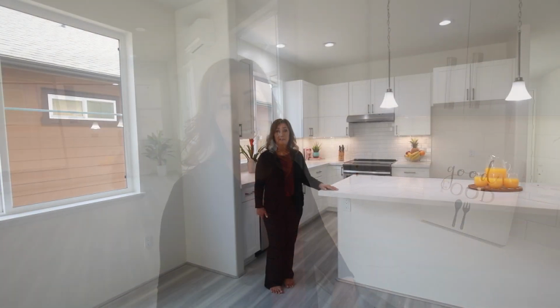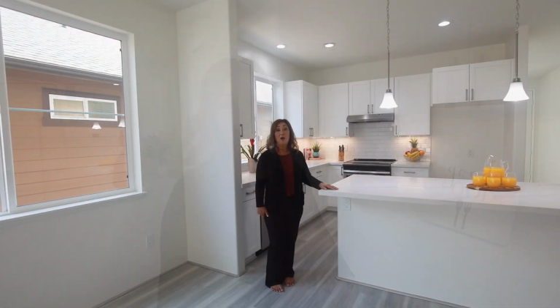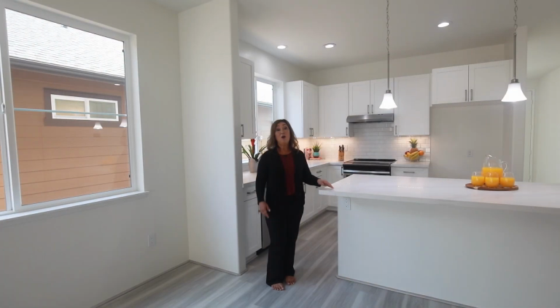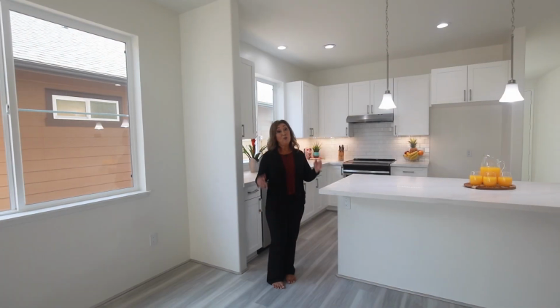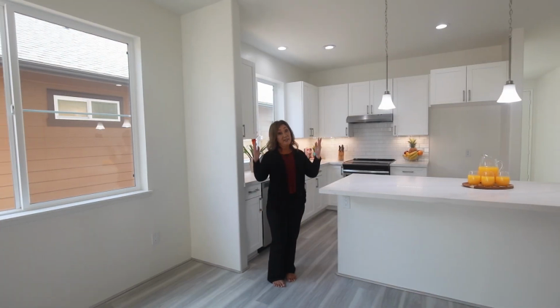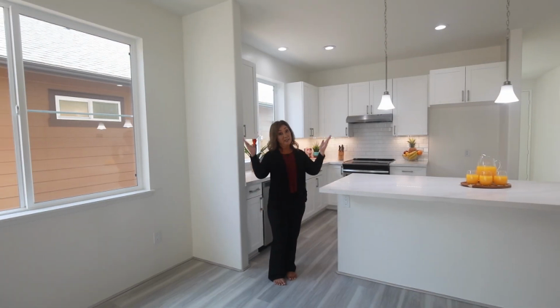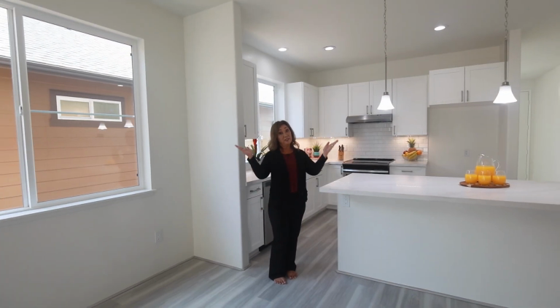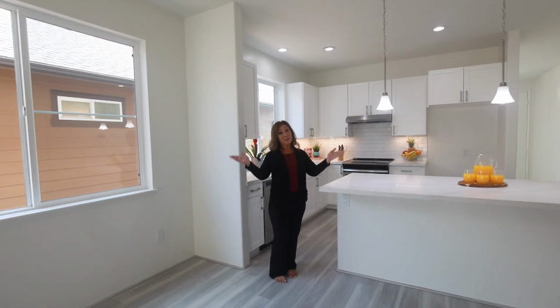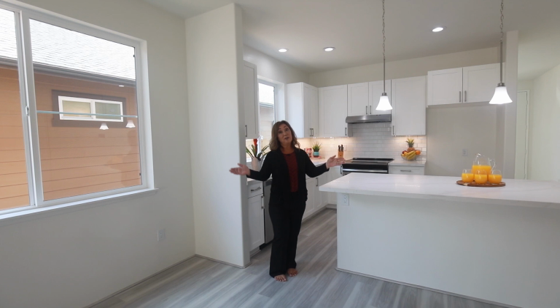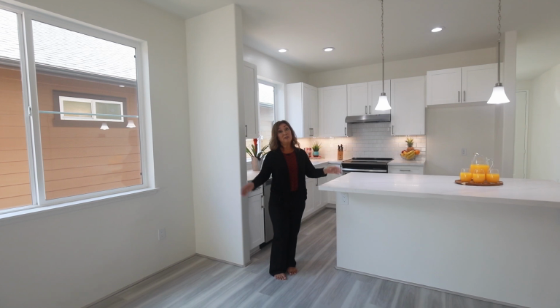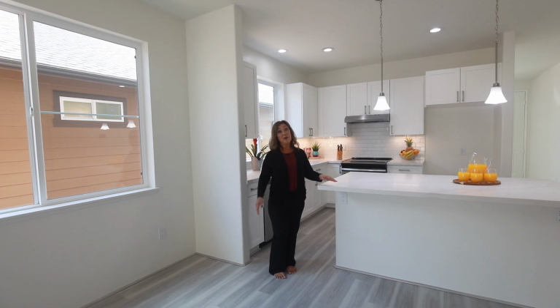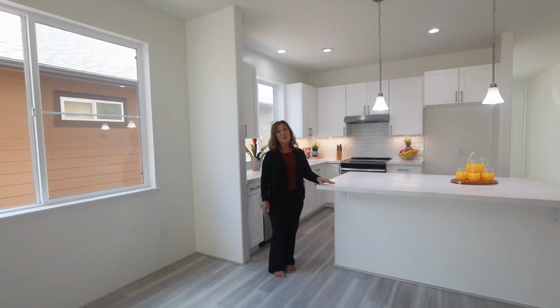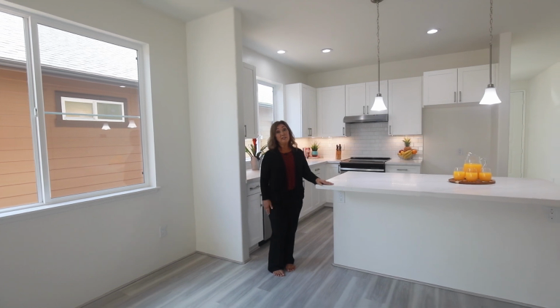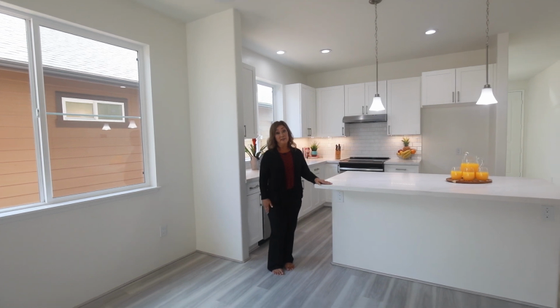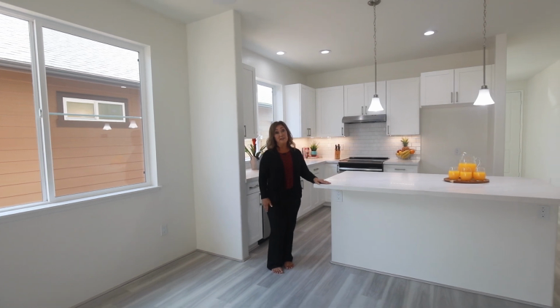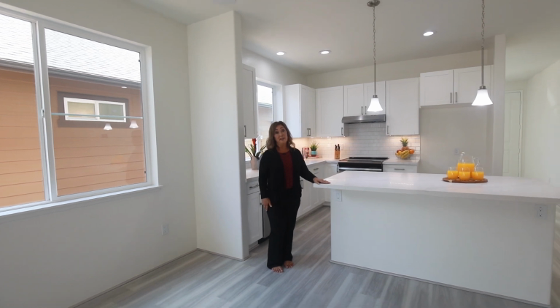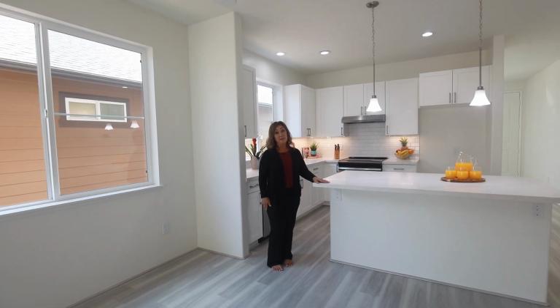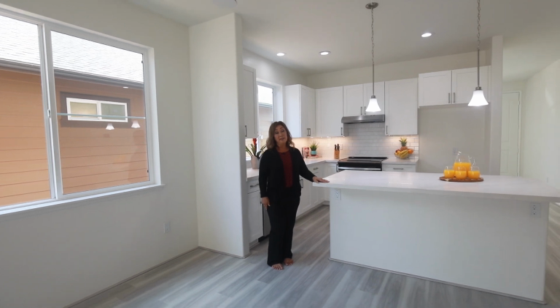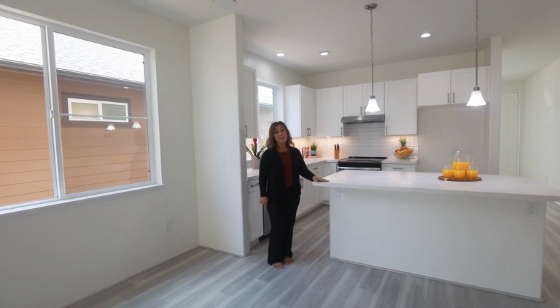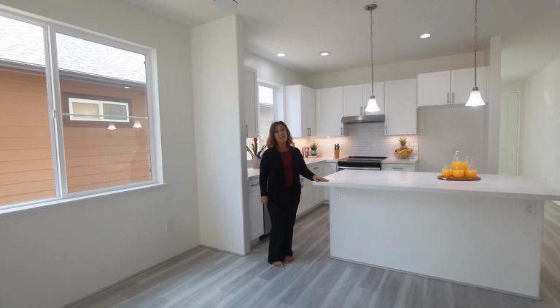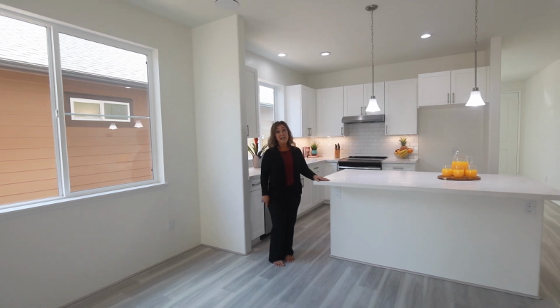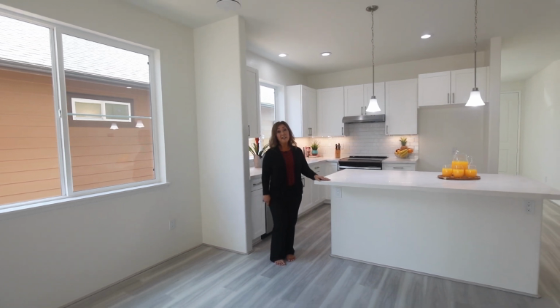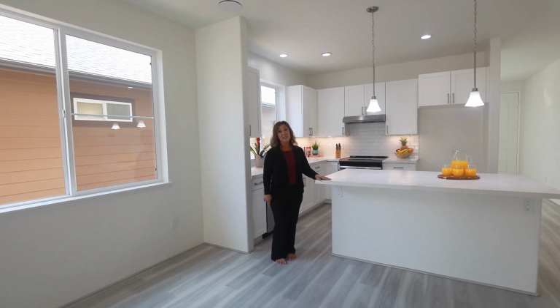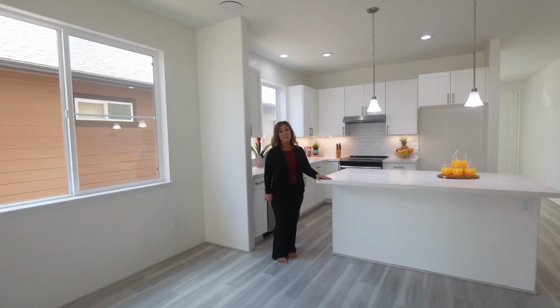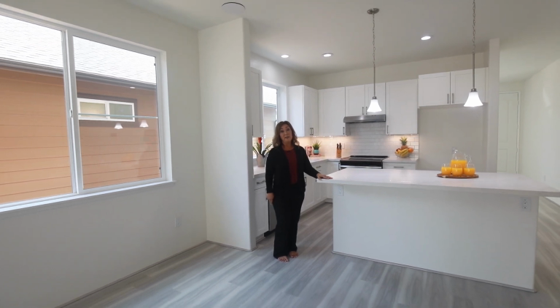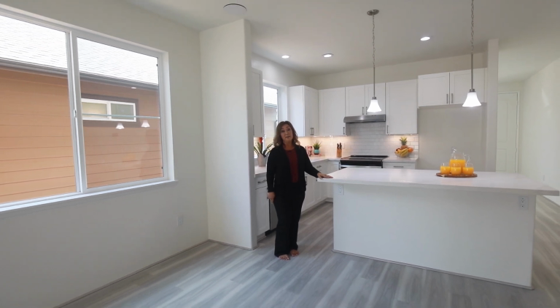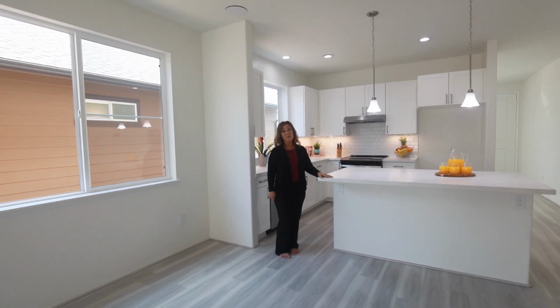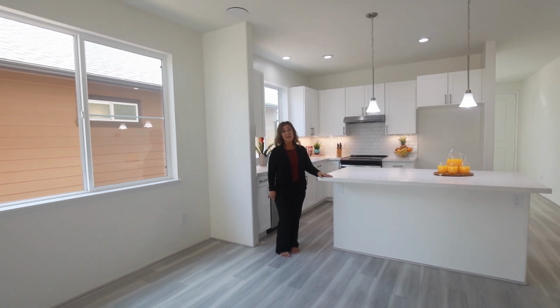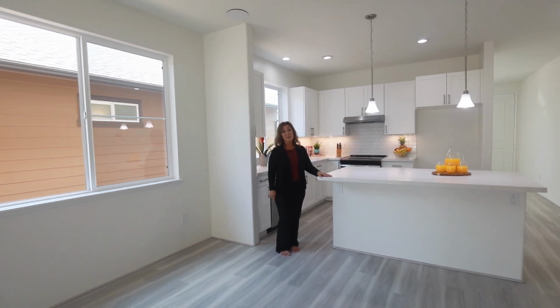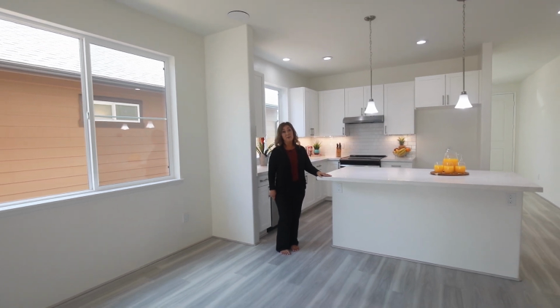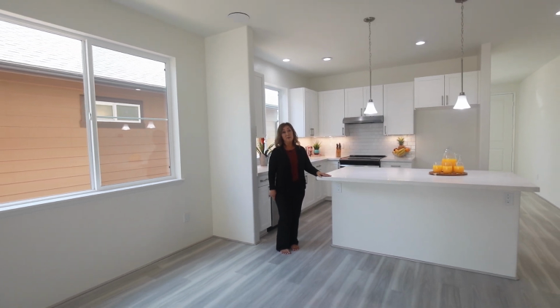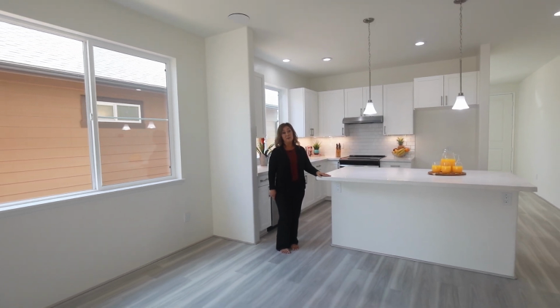All-white kitchens are always in style, as you can add something to make it your own.